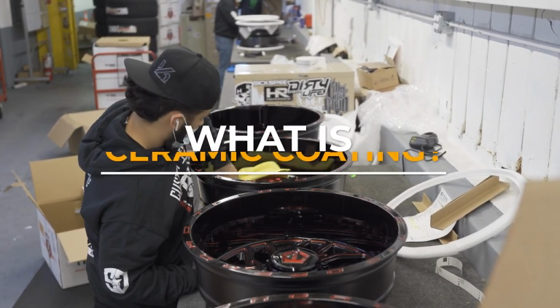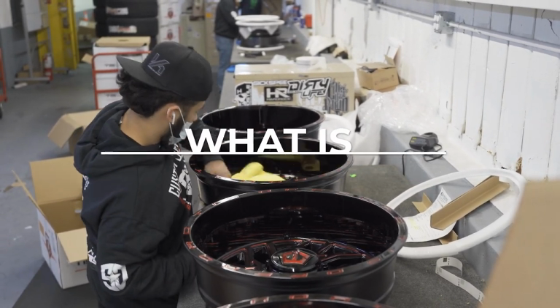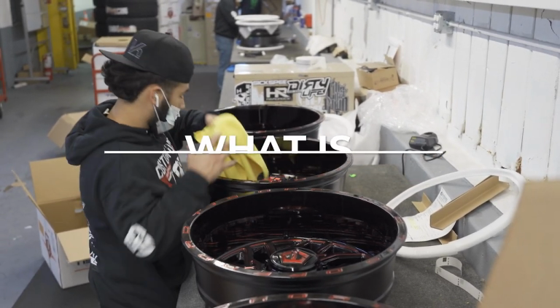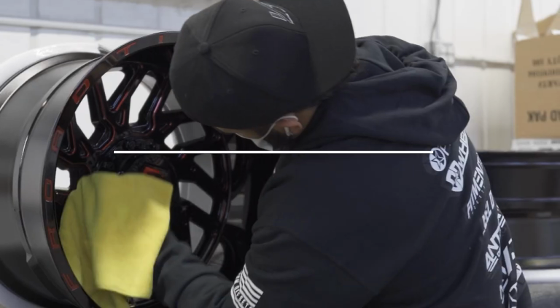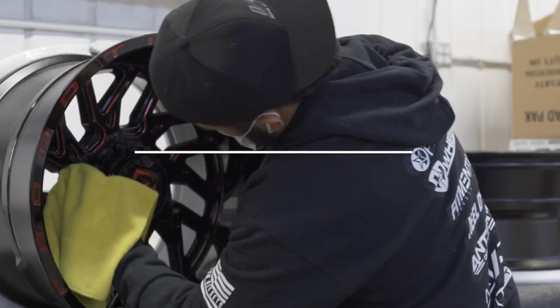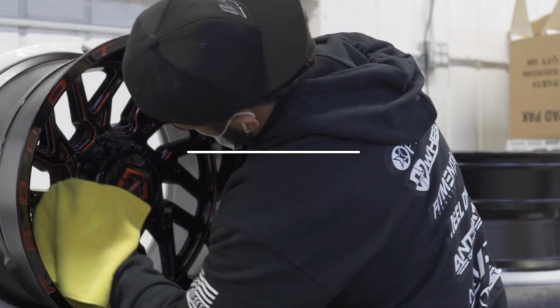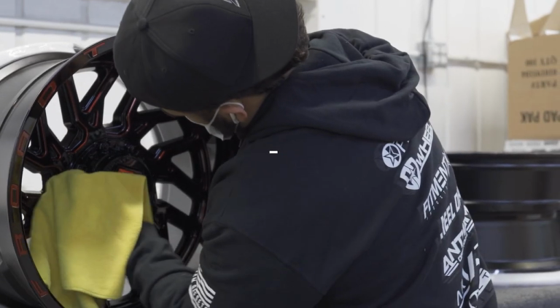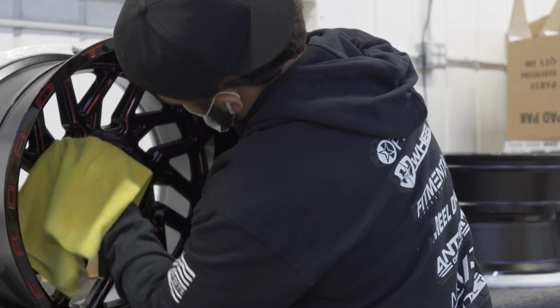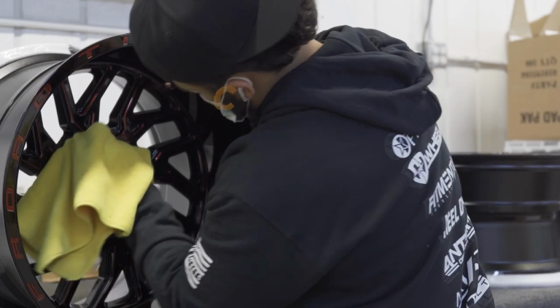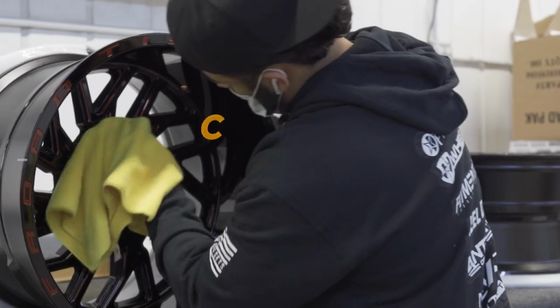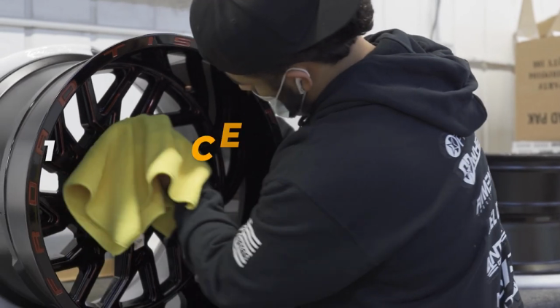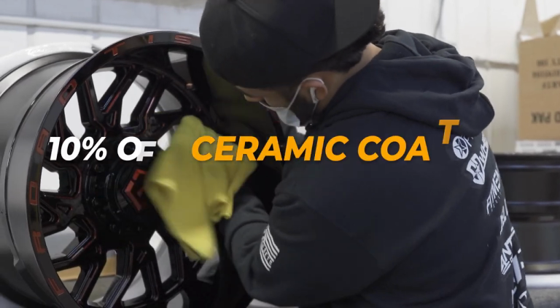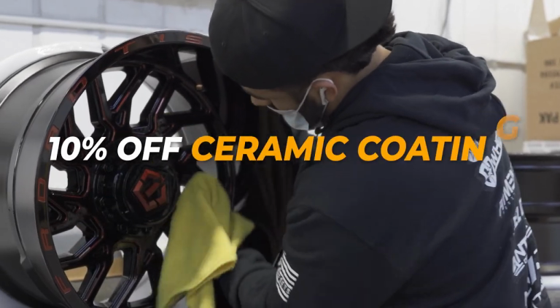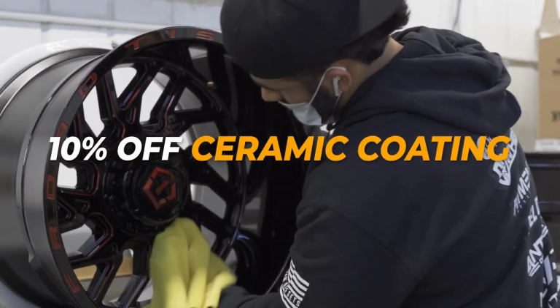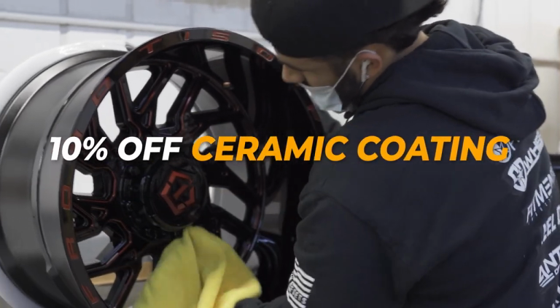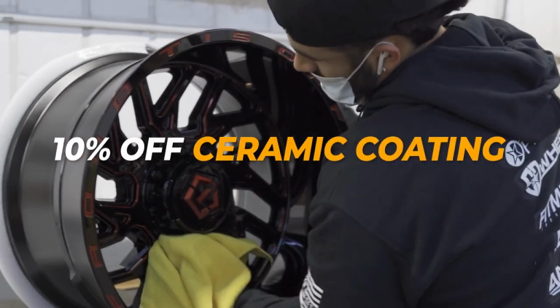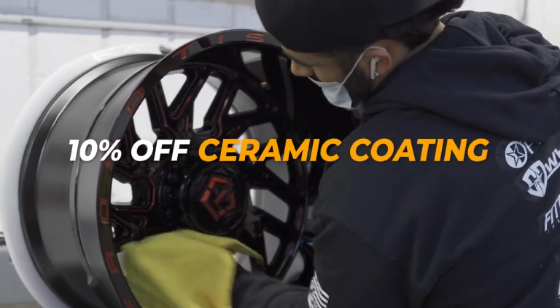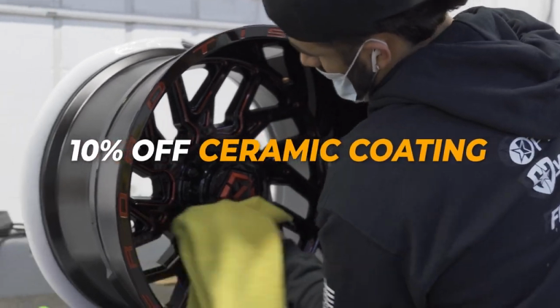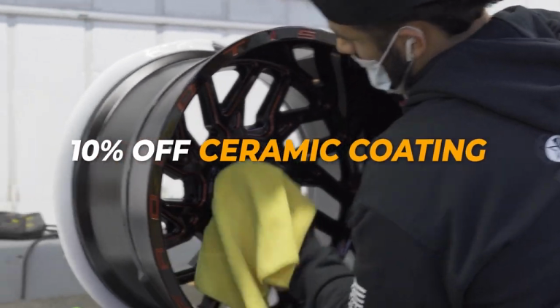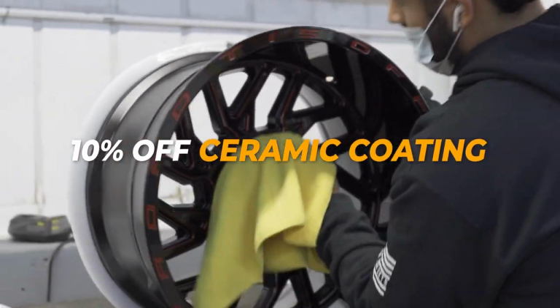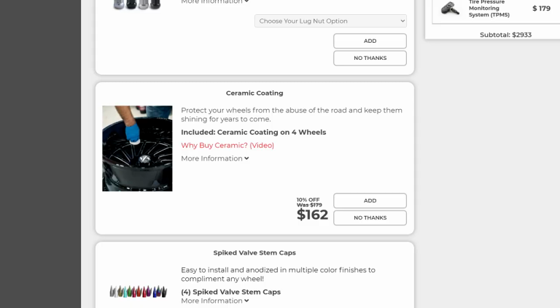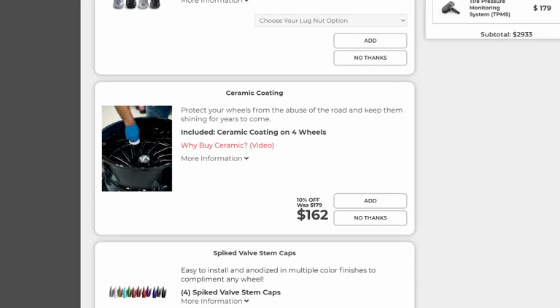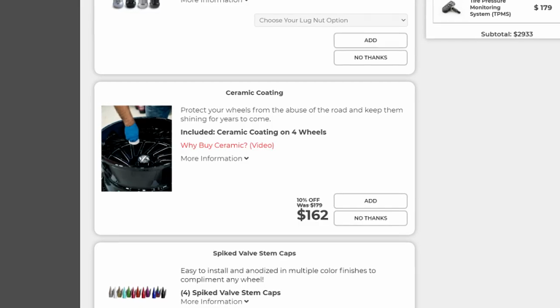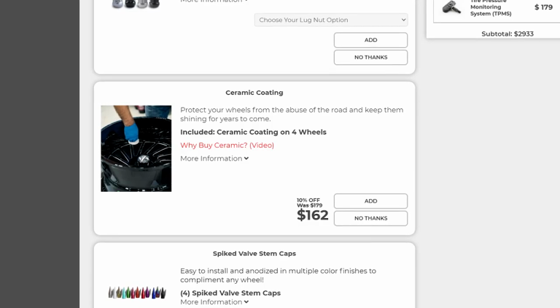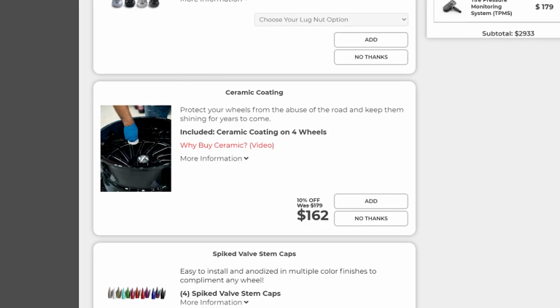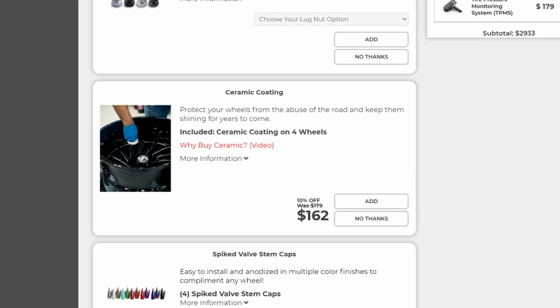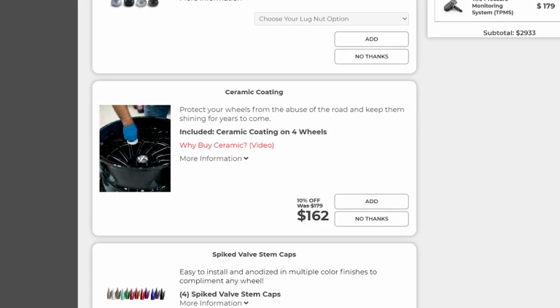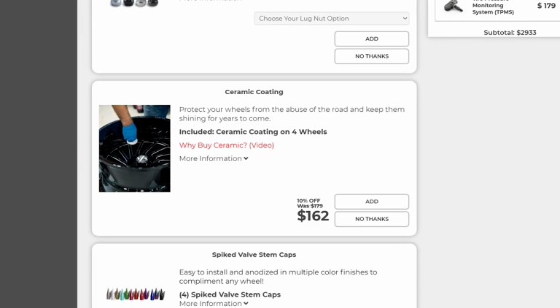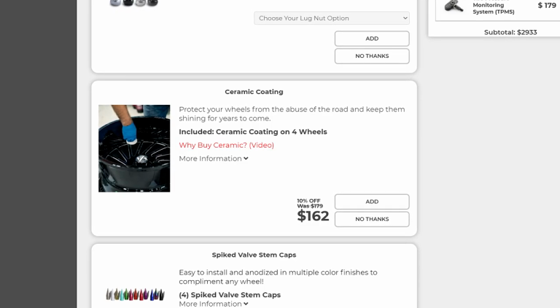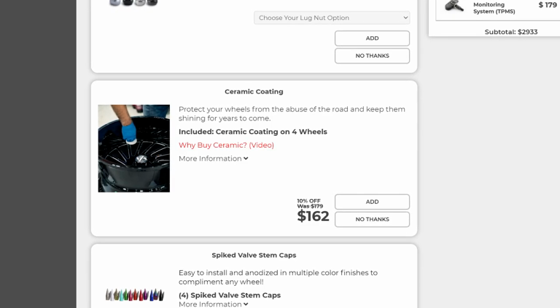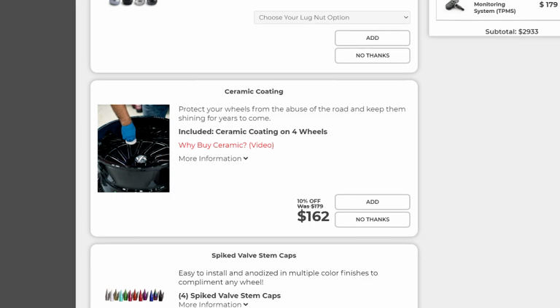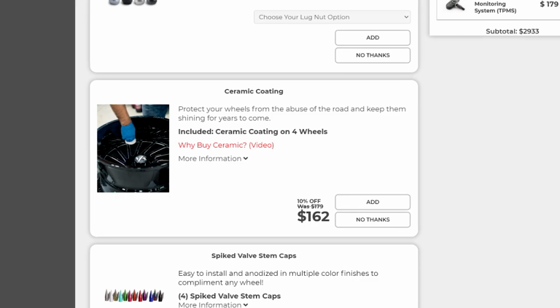But before we get started, we are offering 10% off ceramic coating at SD Wheel, so don't forget to add it to your order as this deal won't last long.